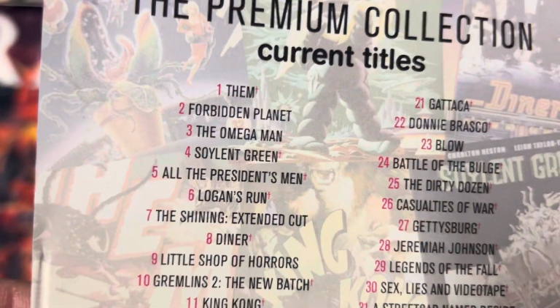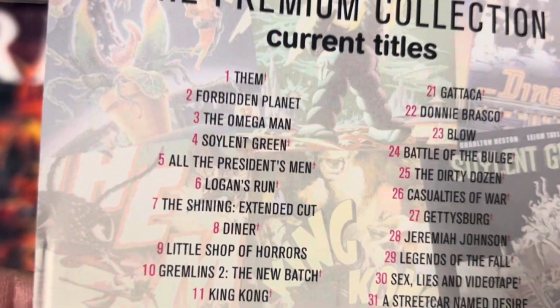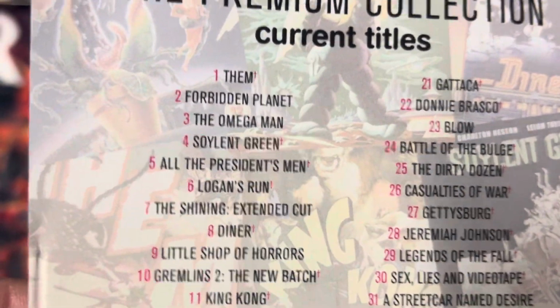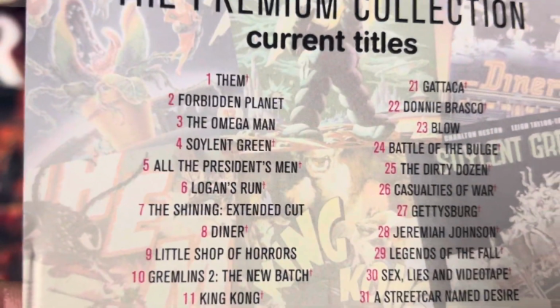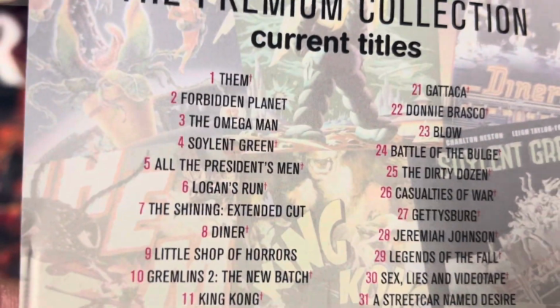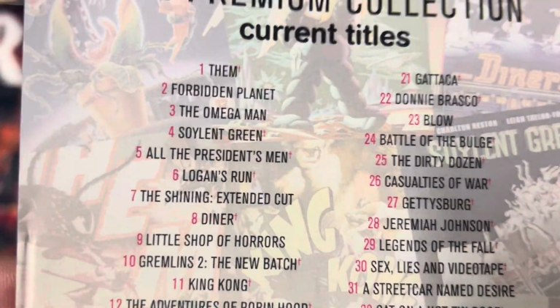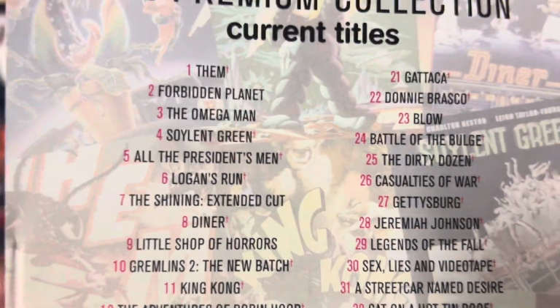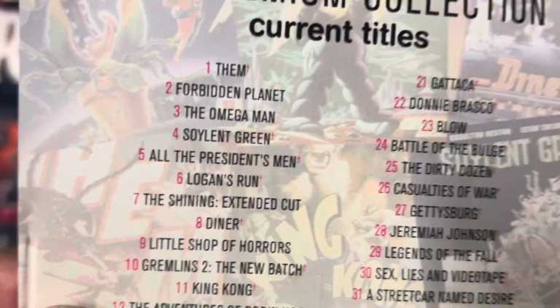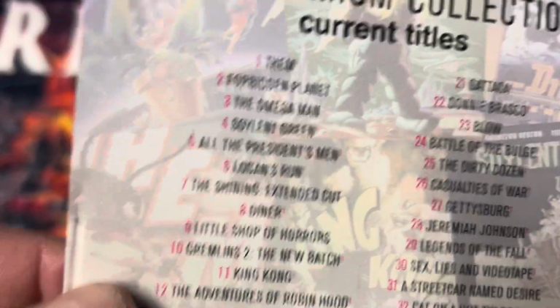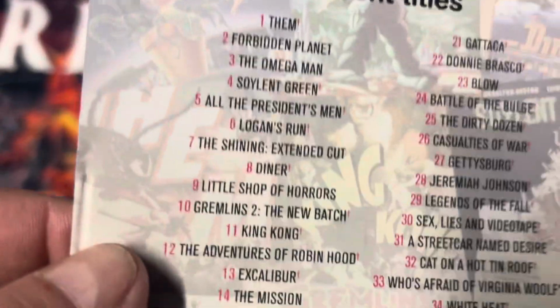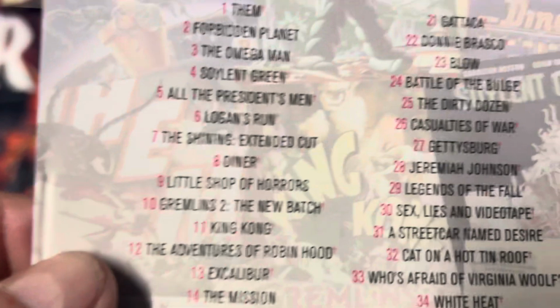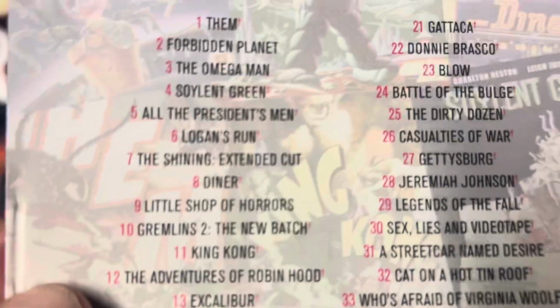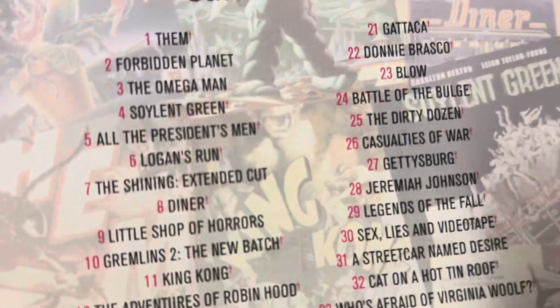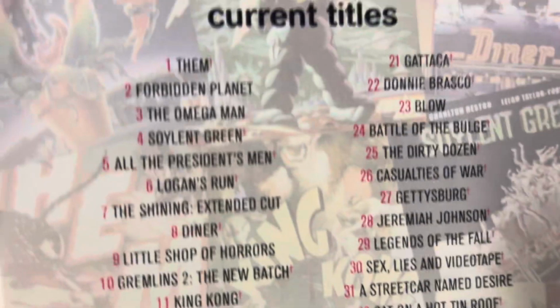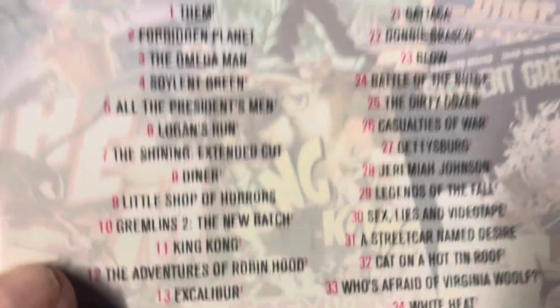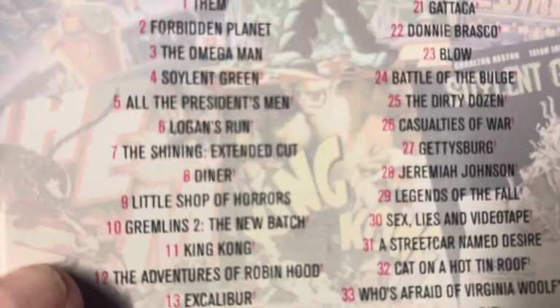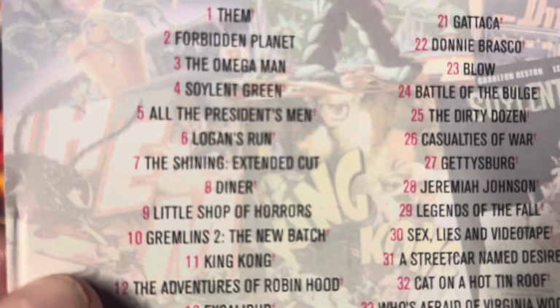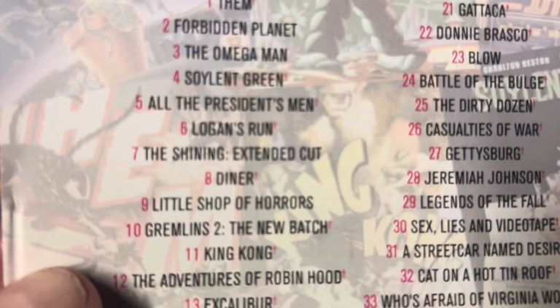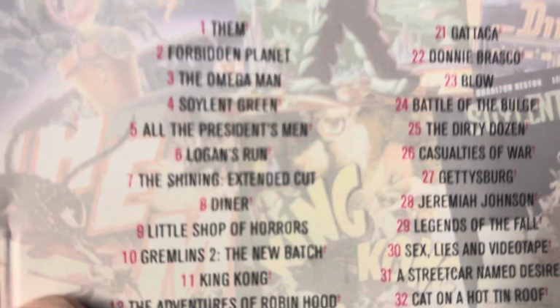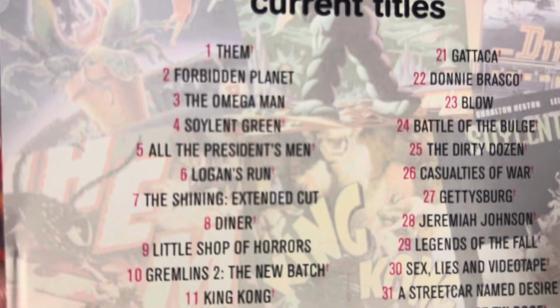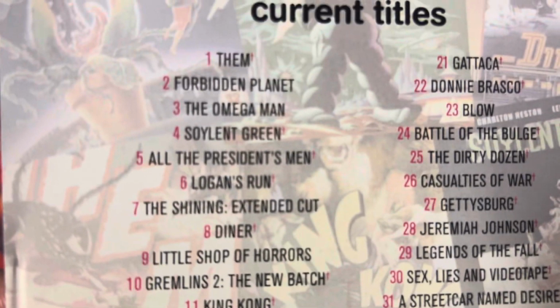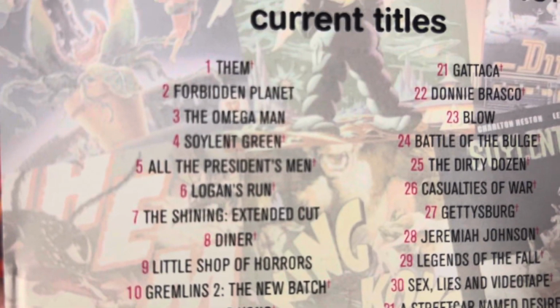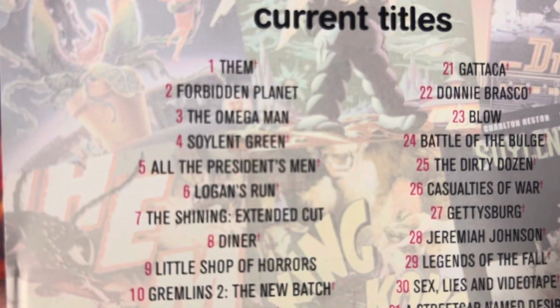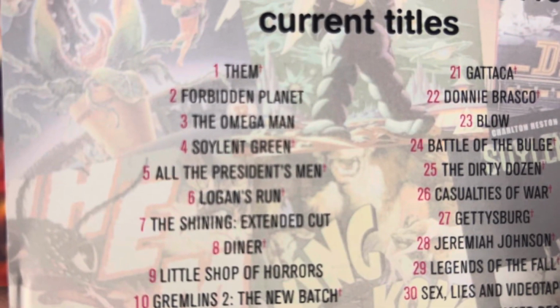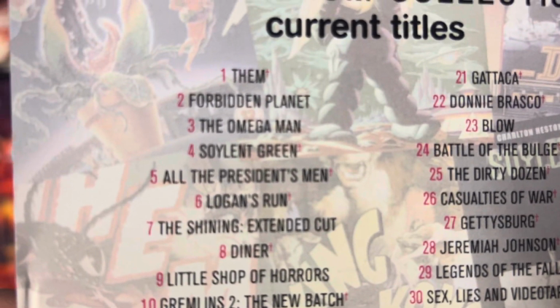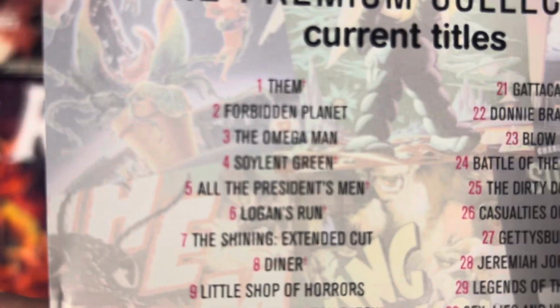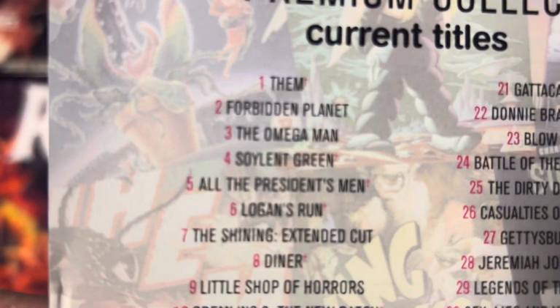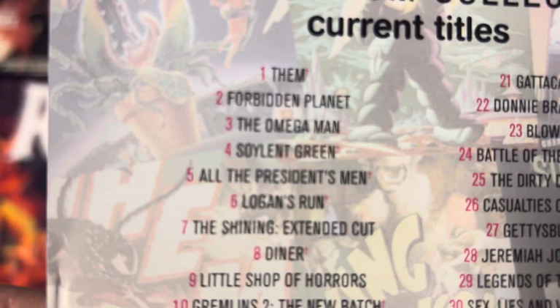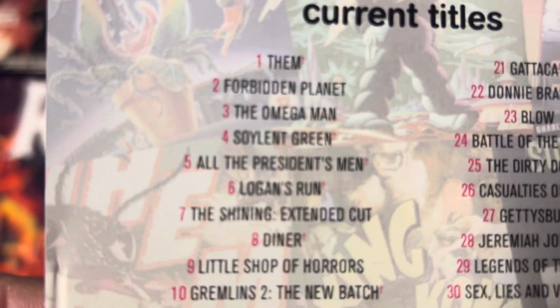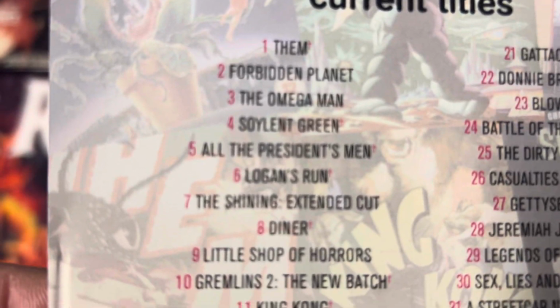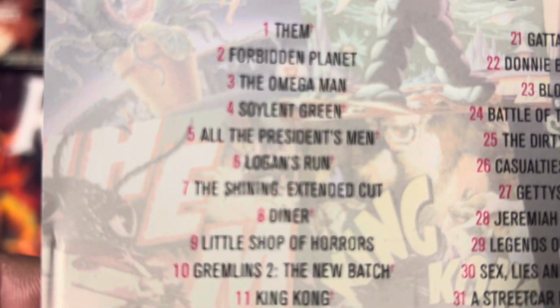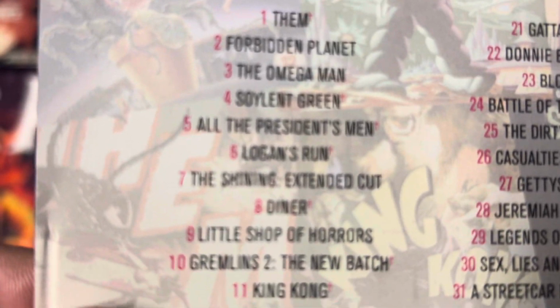And then on the back it's their entire catalog. A lot of them I never got all of, but I know I tried looking for a couple of them.